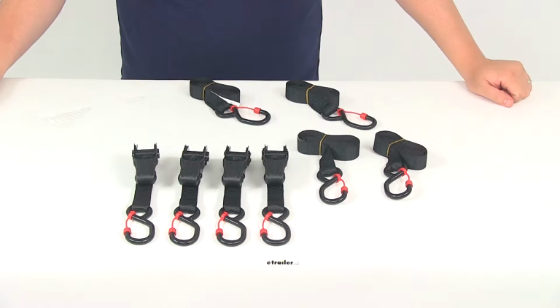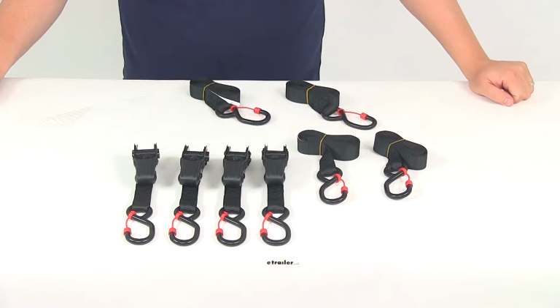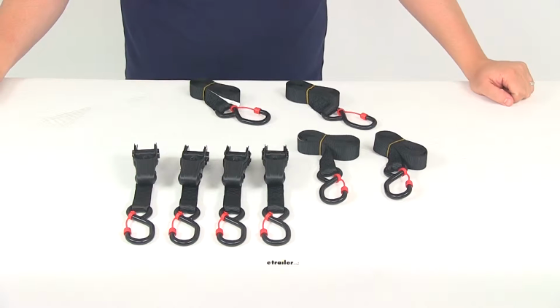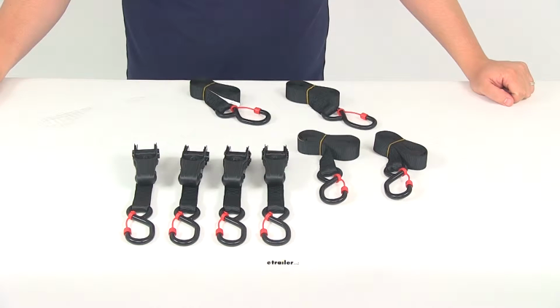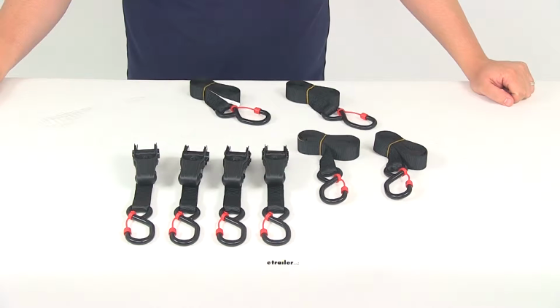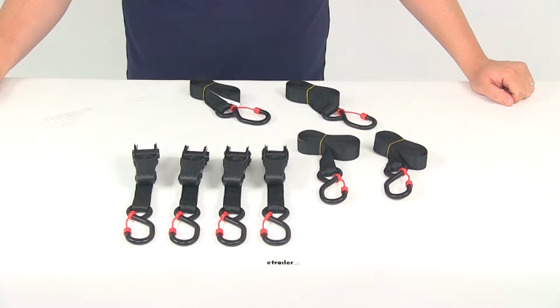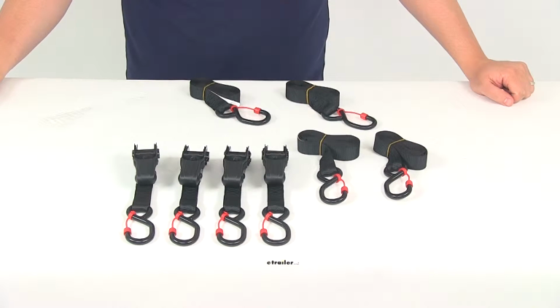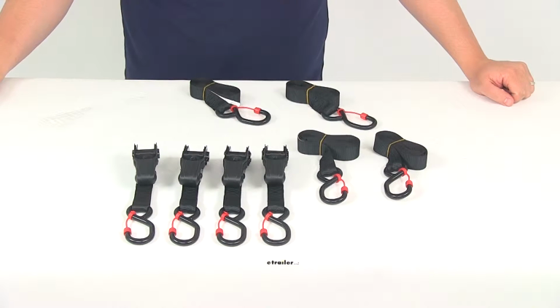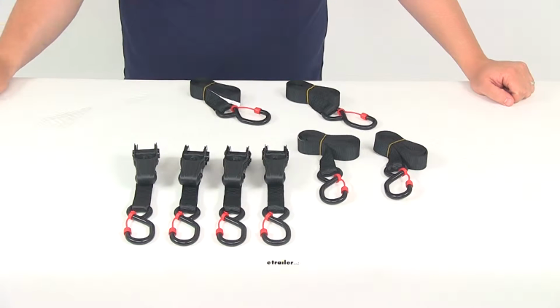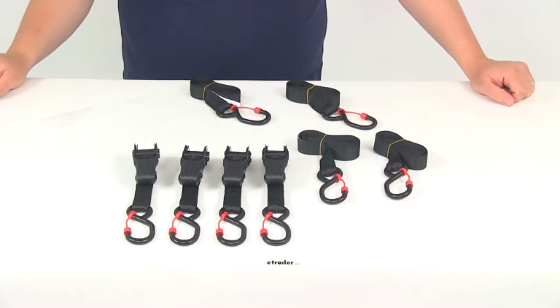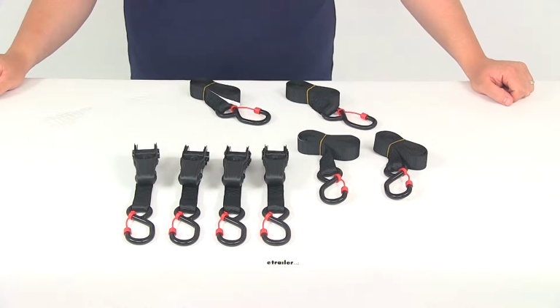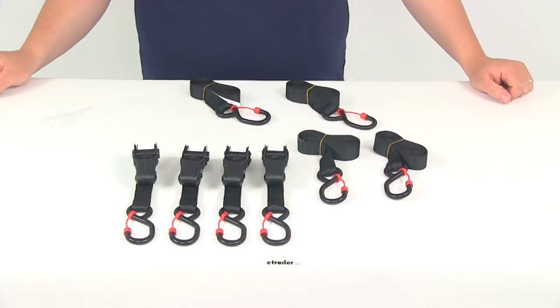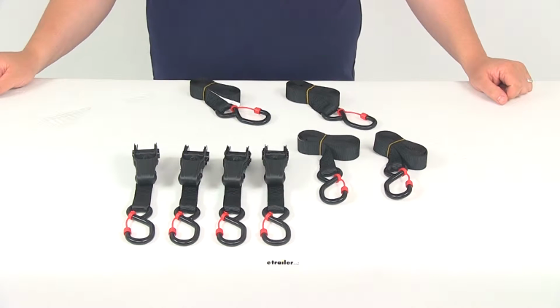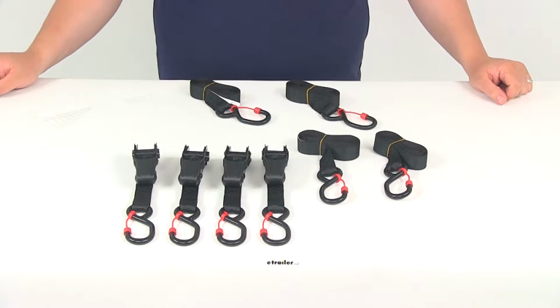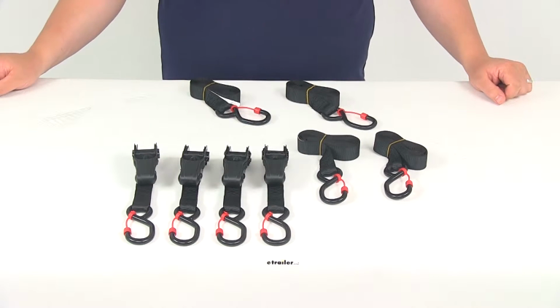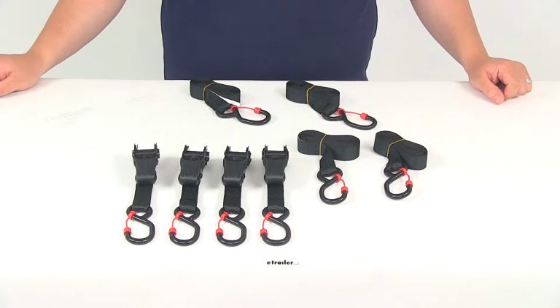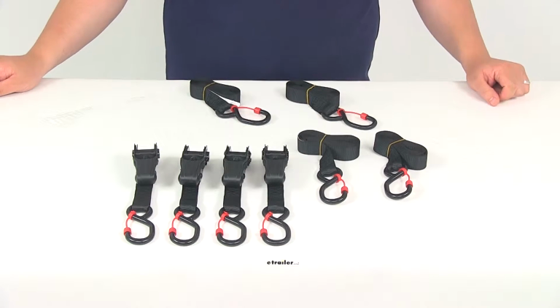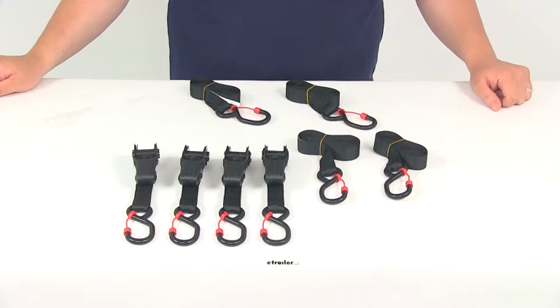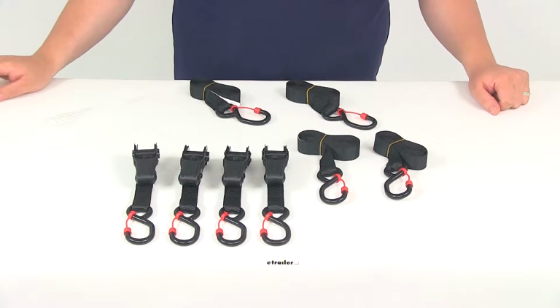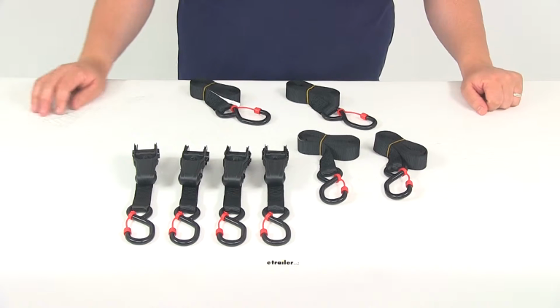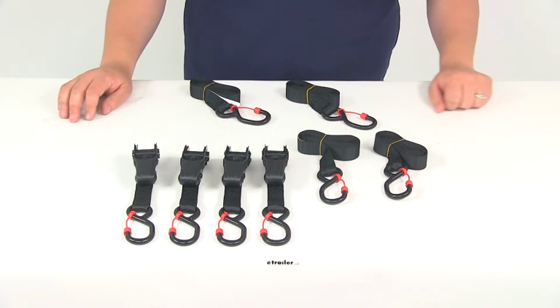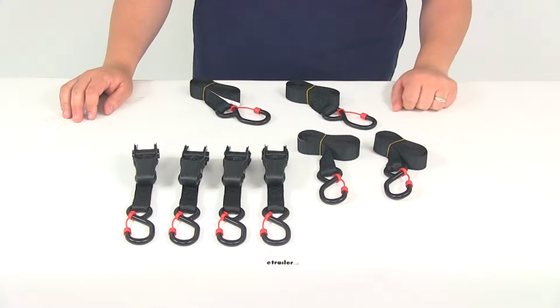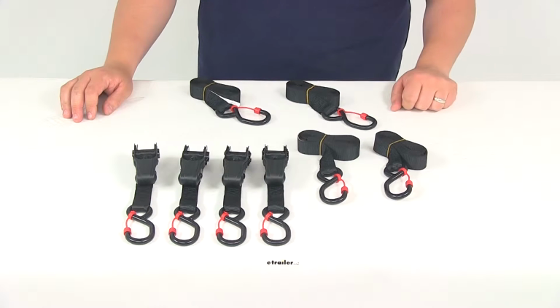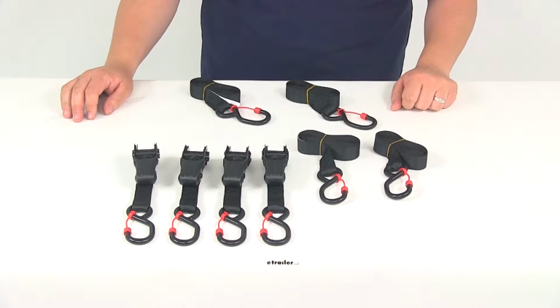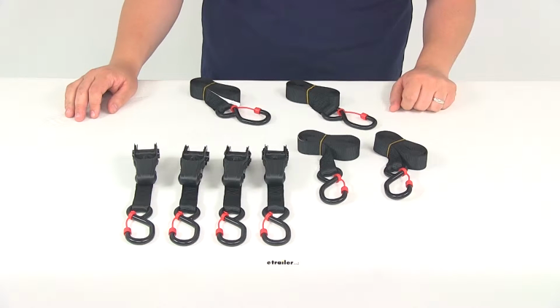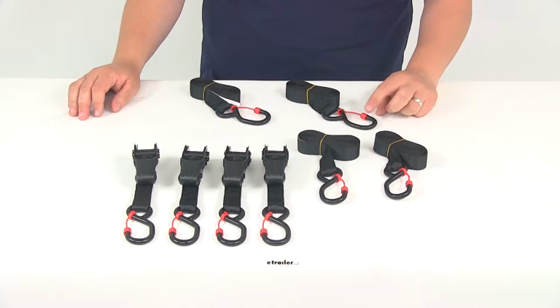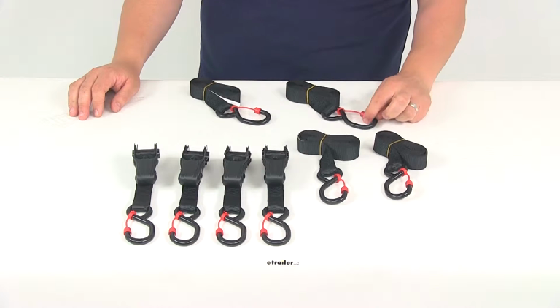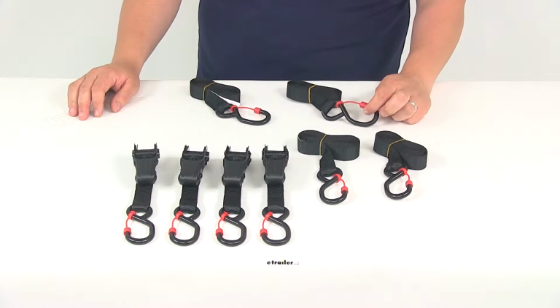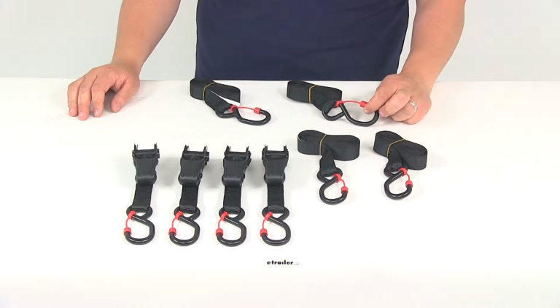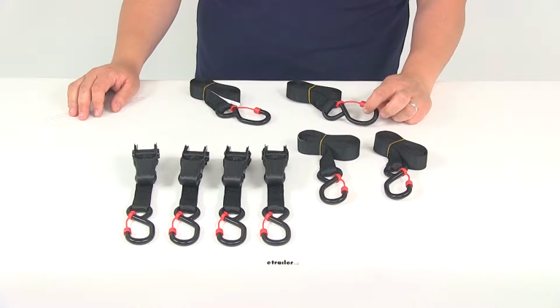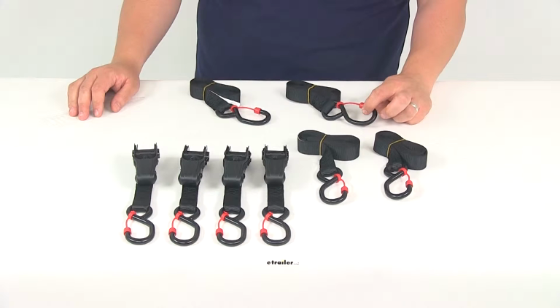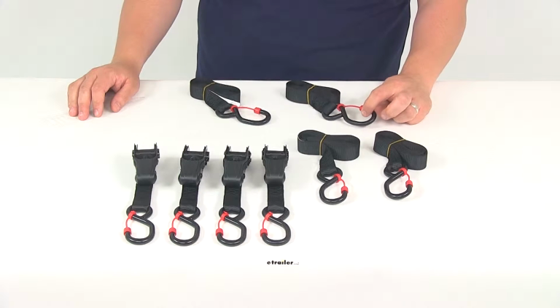Today we're going to be taking a look at part number EM01416. These are the Ericsson Ratchet Tie-Down Straps. They're going to have the safety hook caps on them.